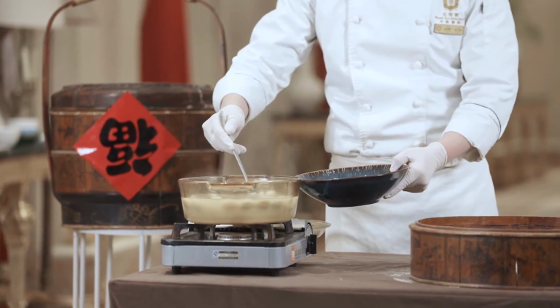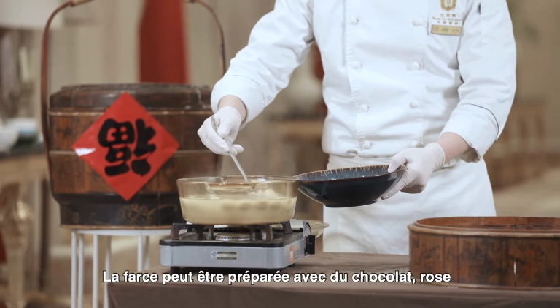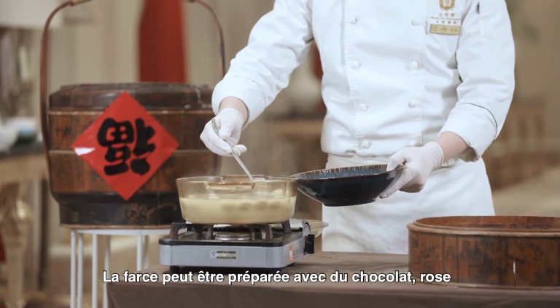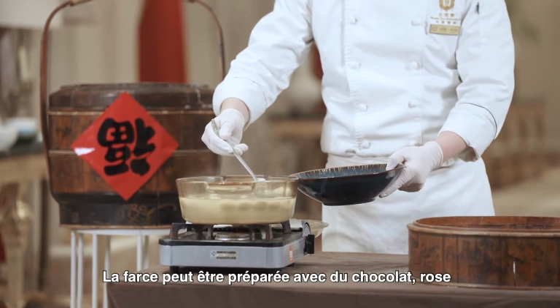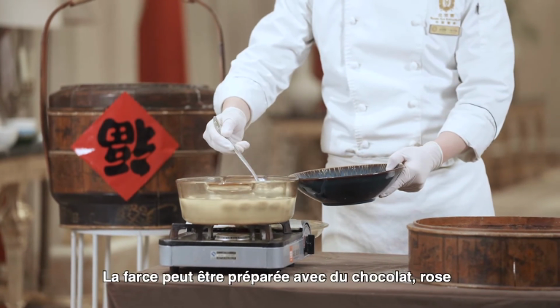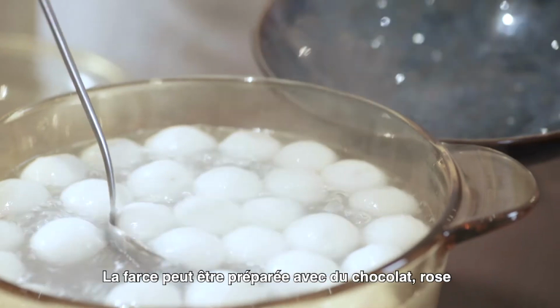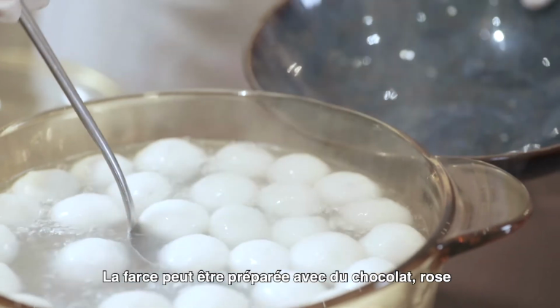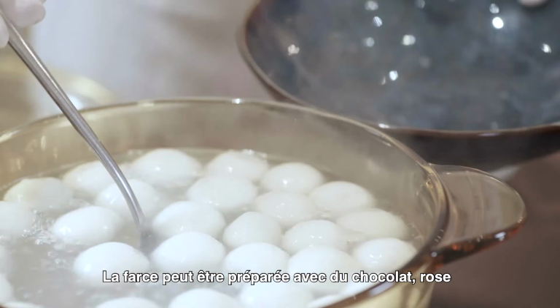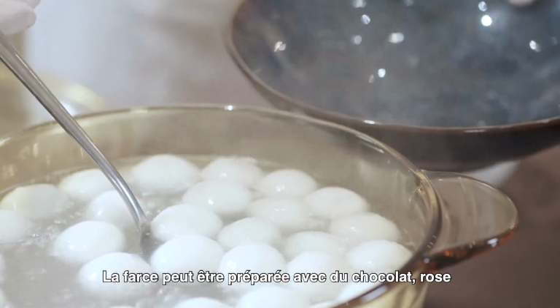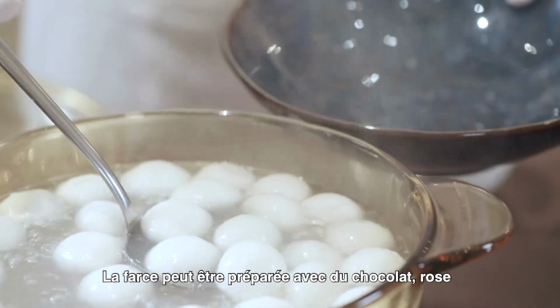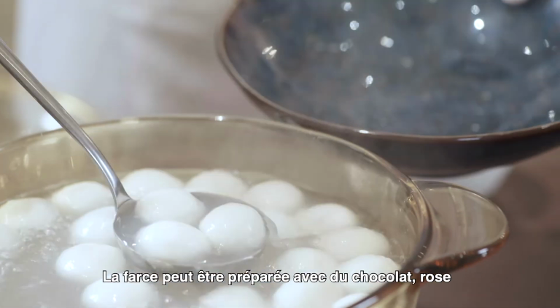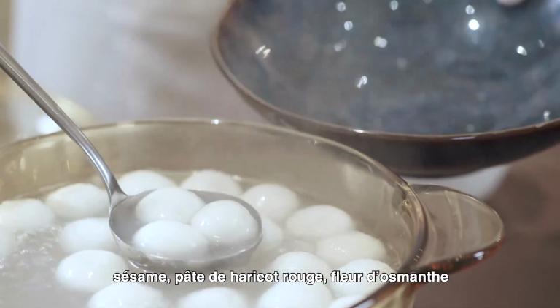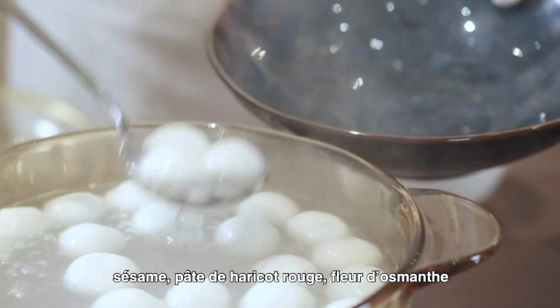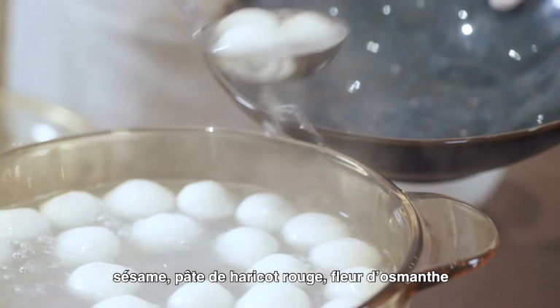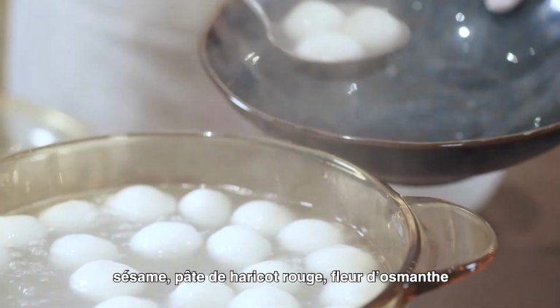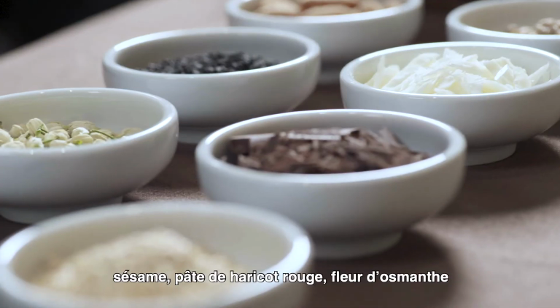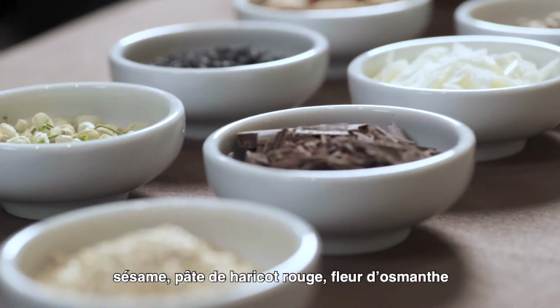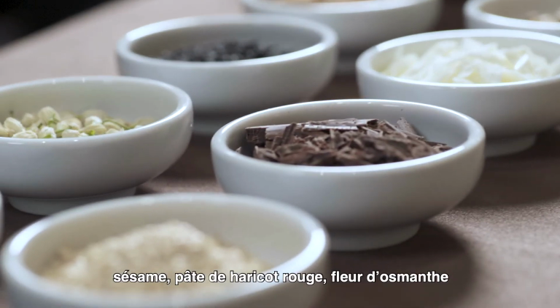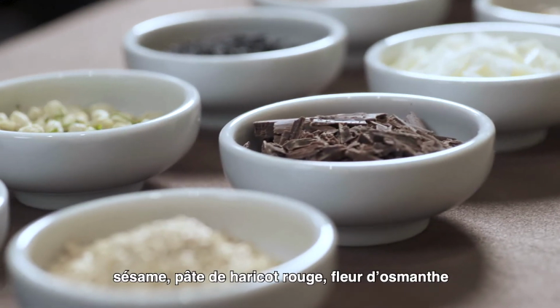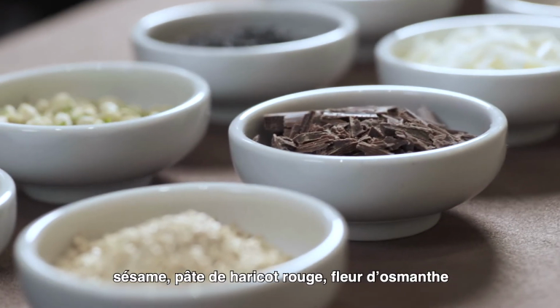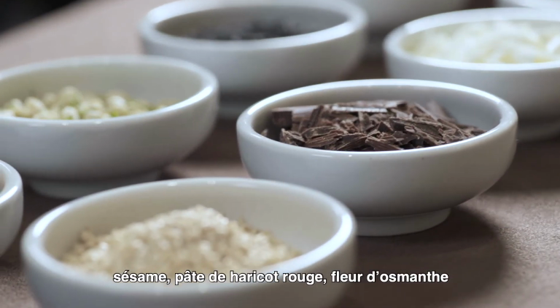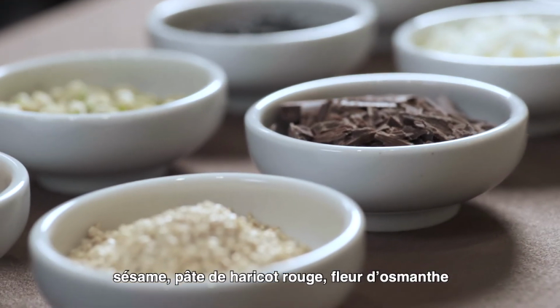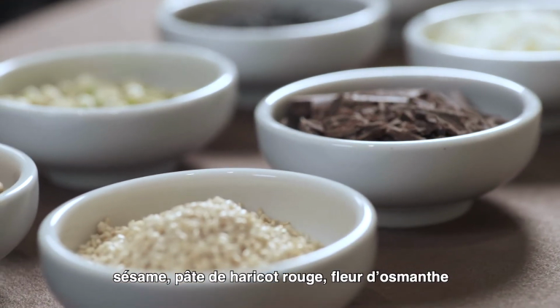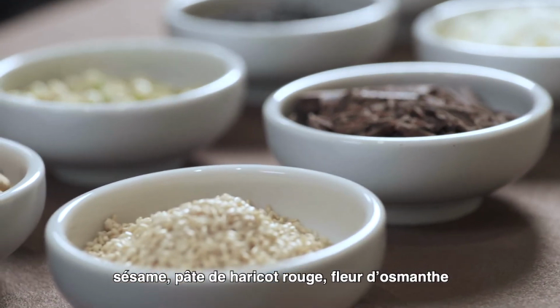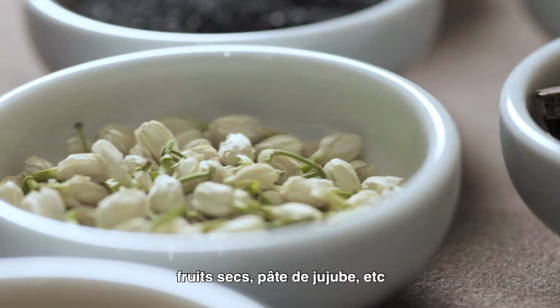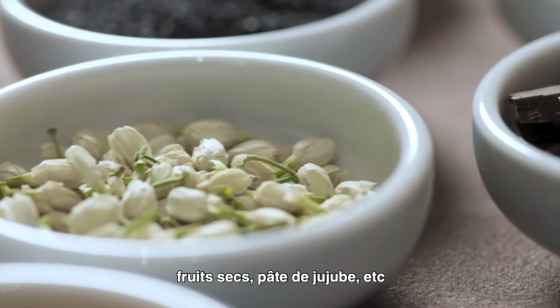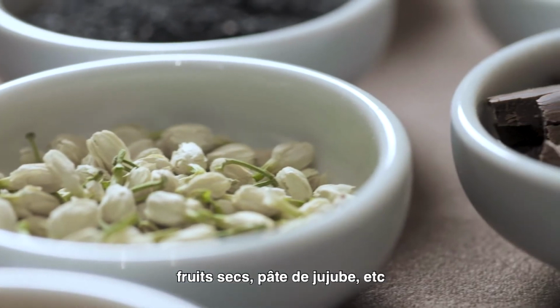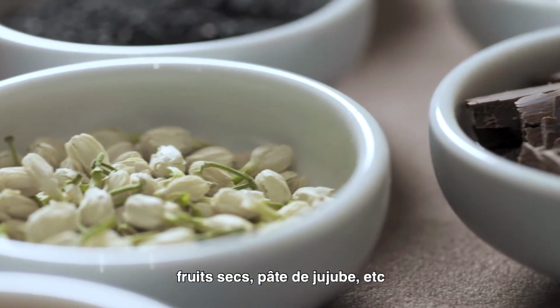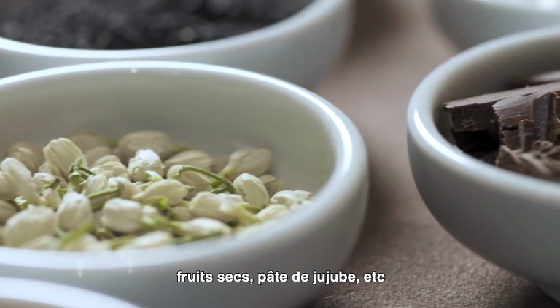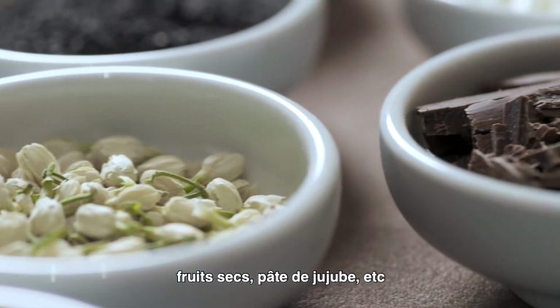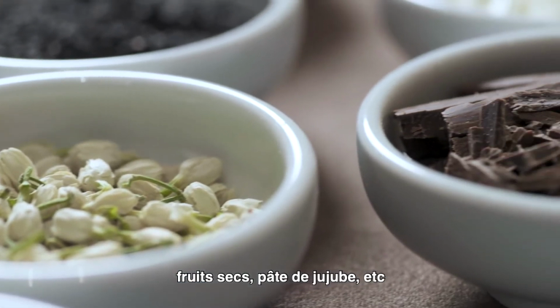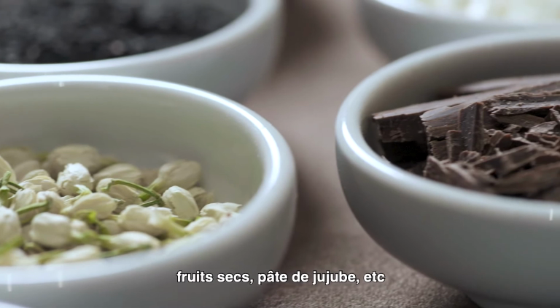Tangyuan fillings can include chocolate, rose, sesame, bean paste, cinnamon, nuts, and date paste.